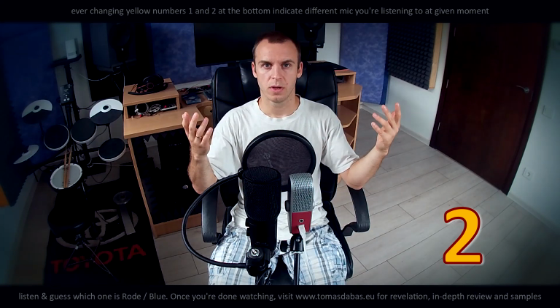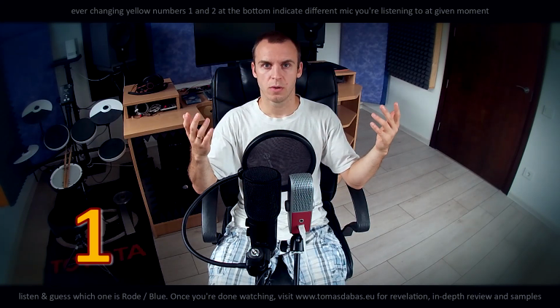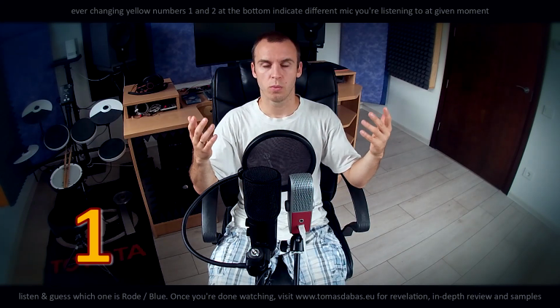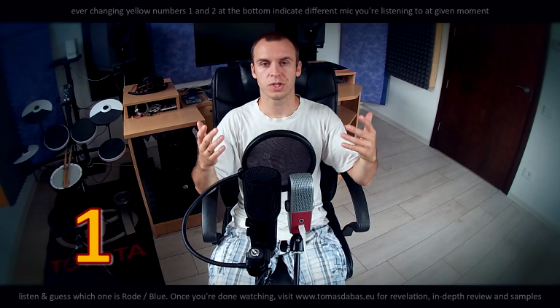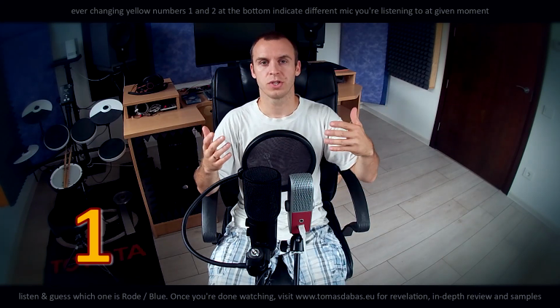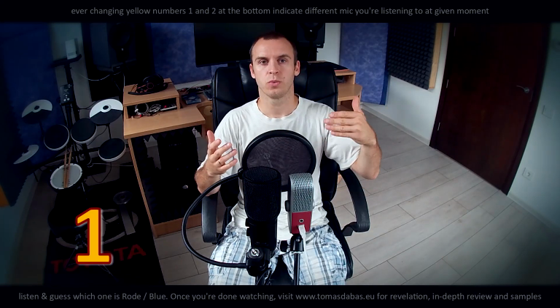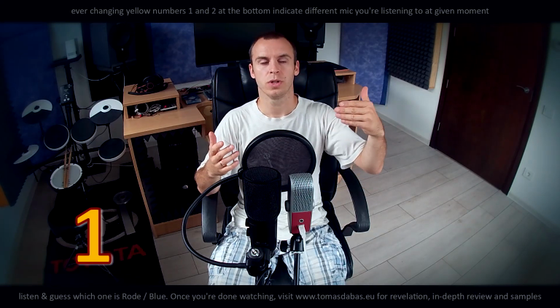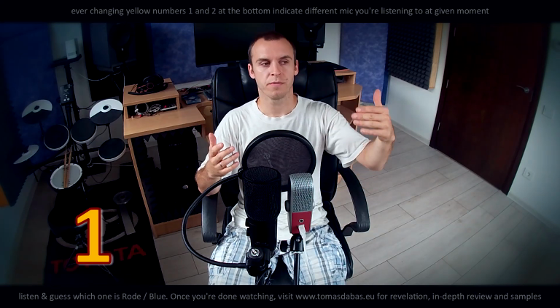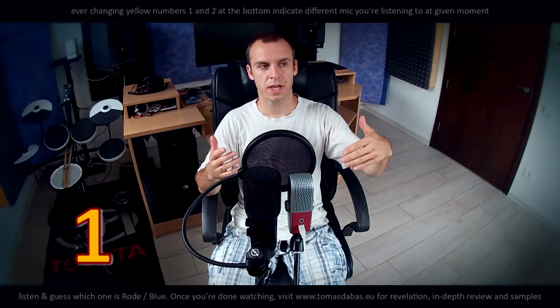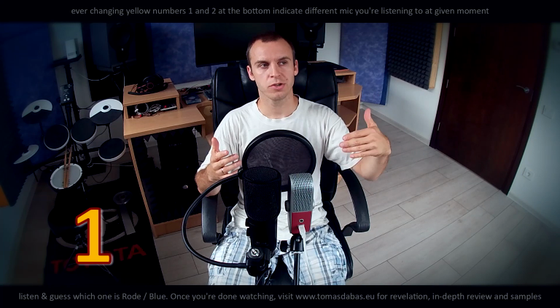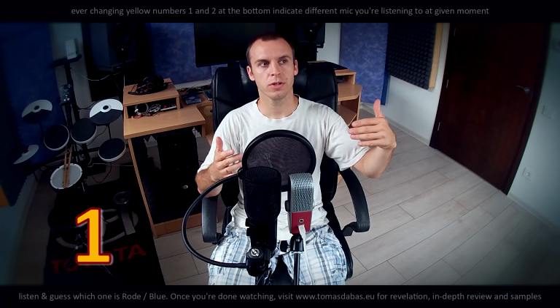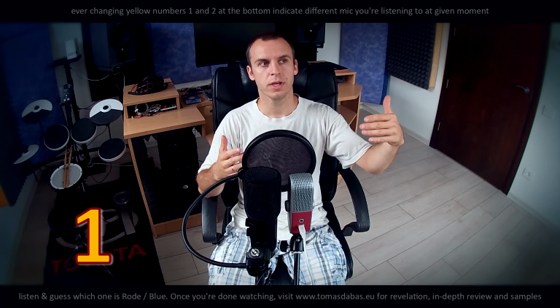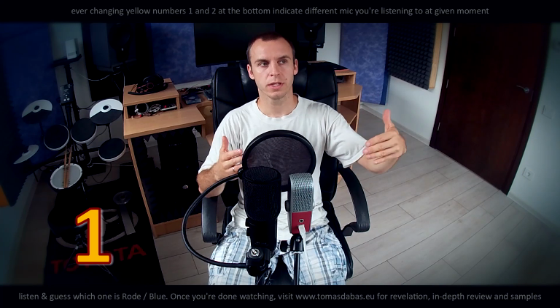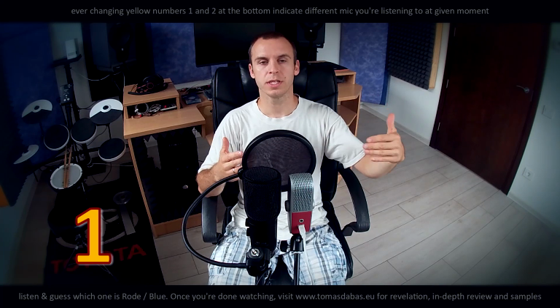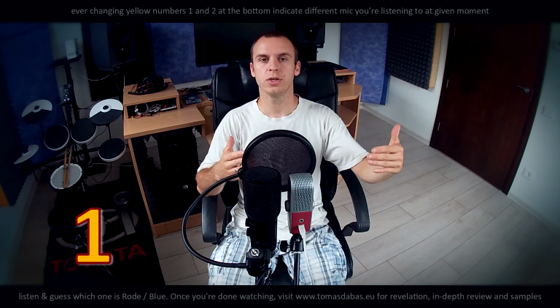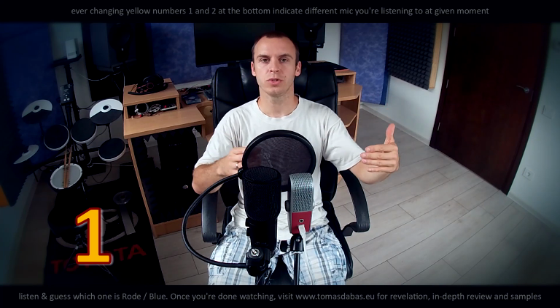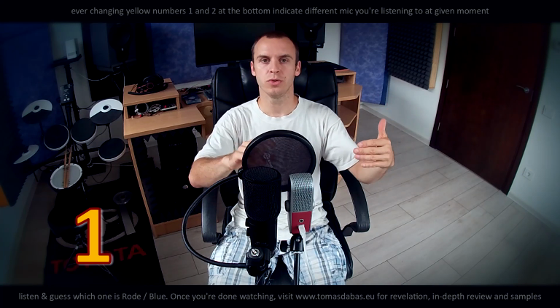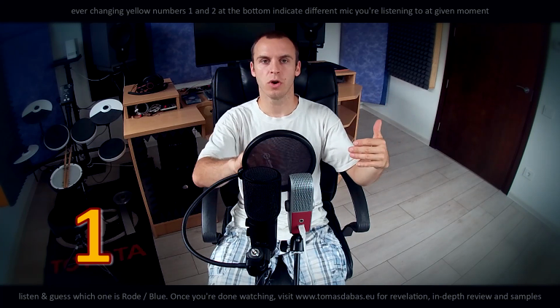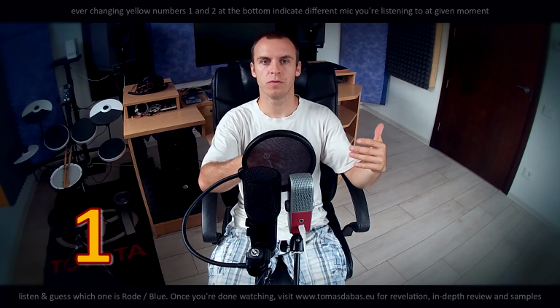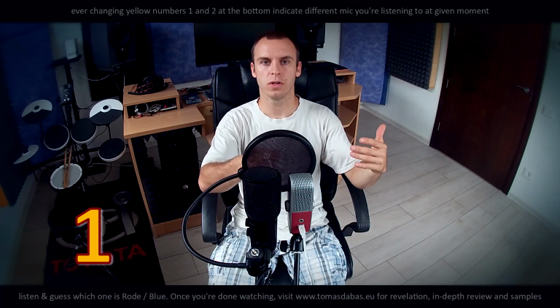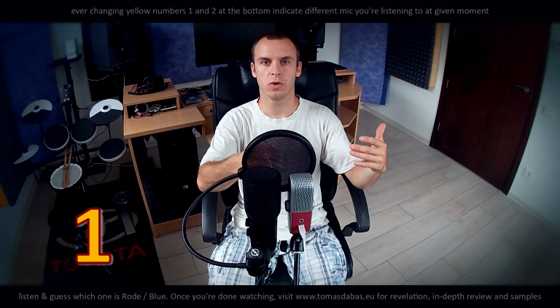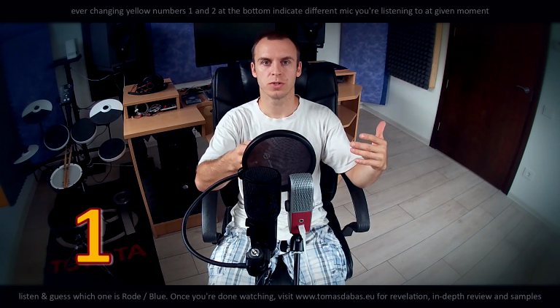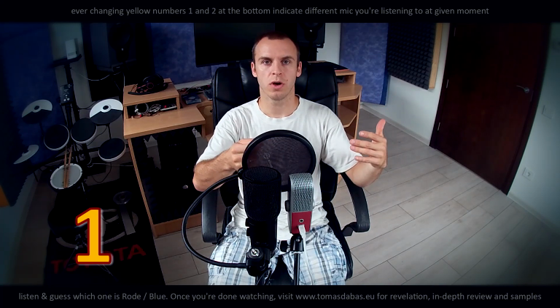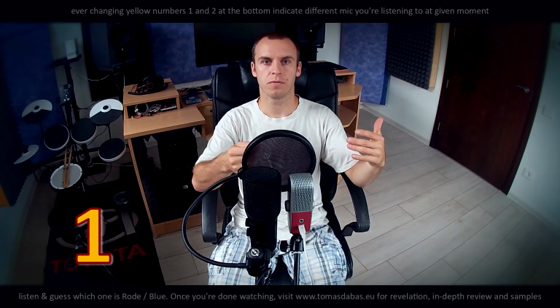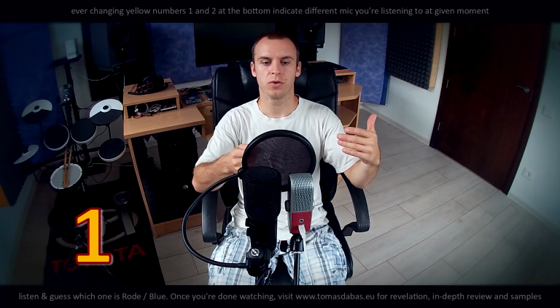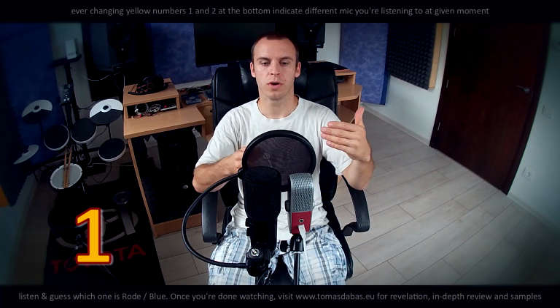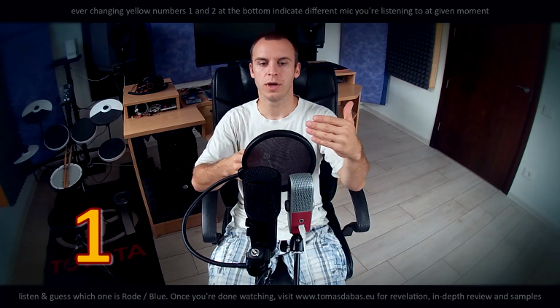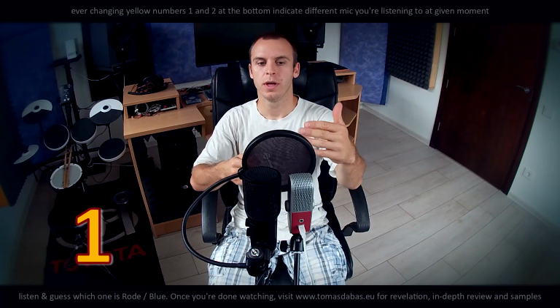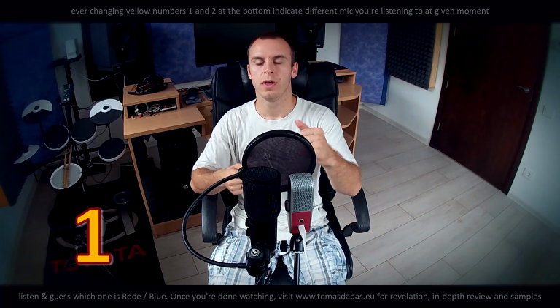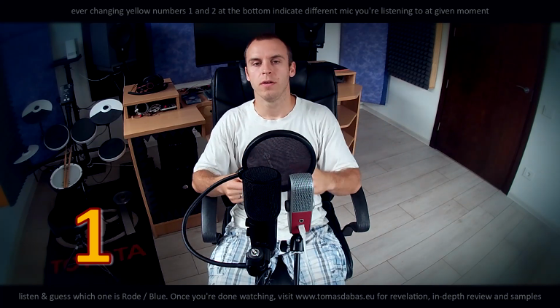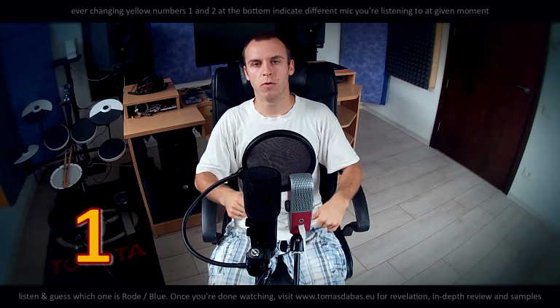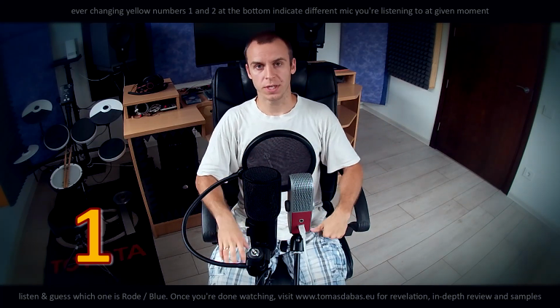Which will eventually lead you to overloading your voice signal.